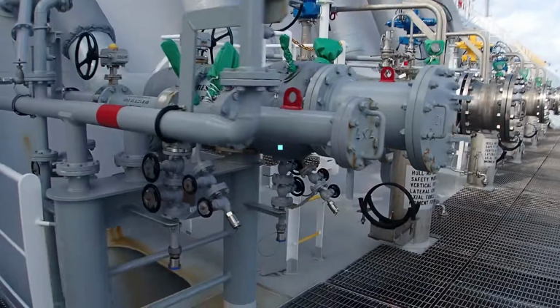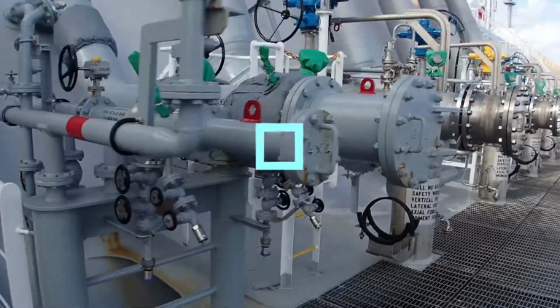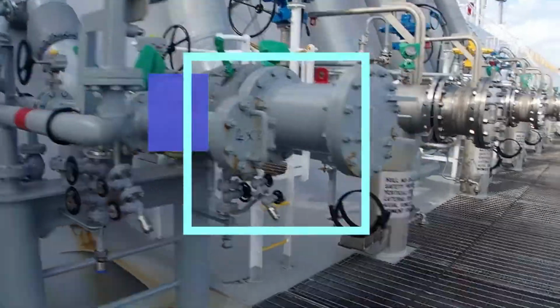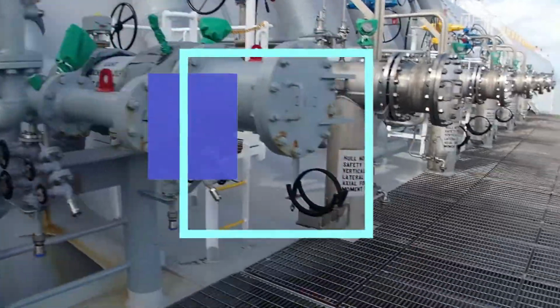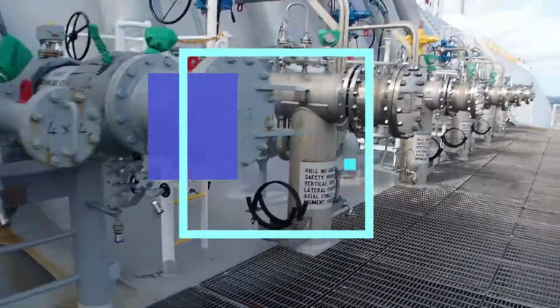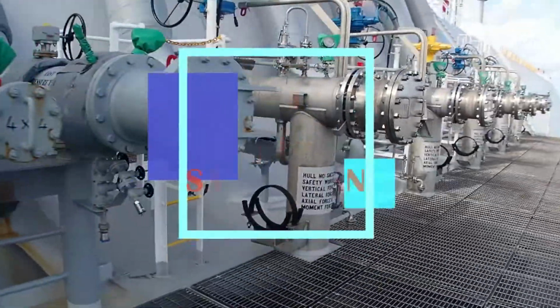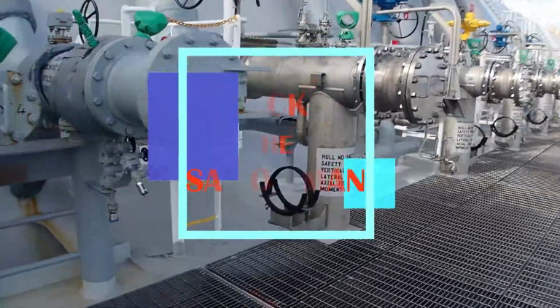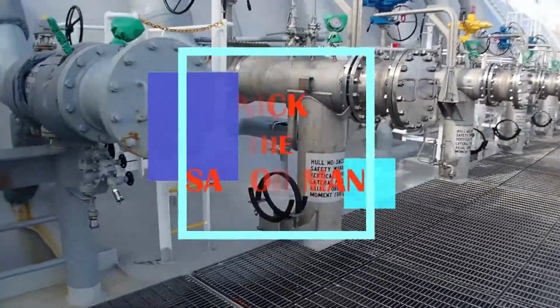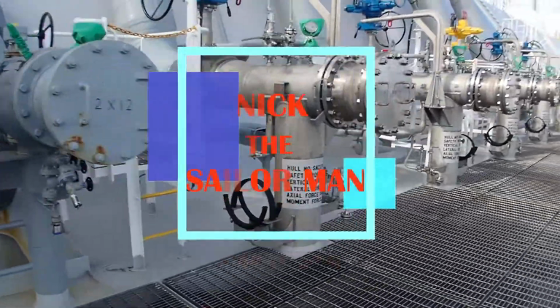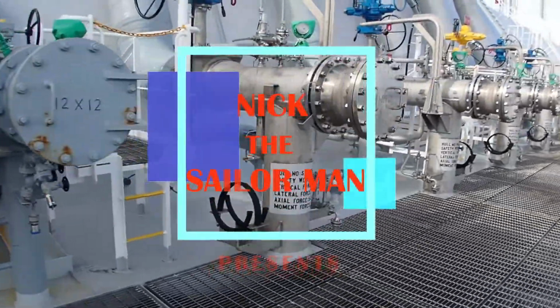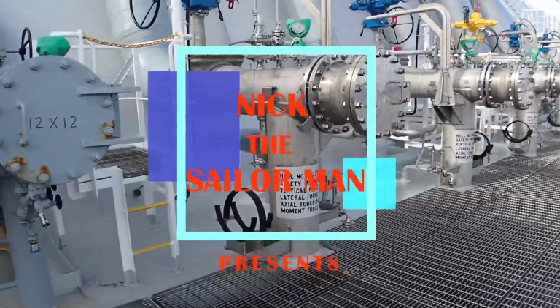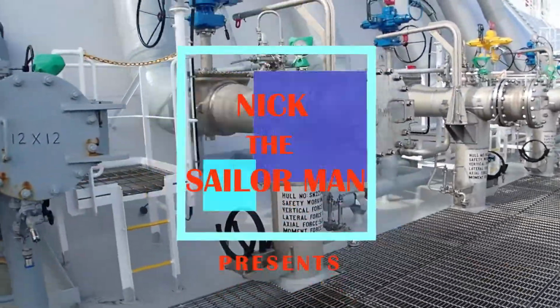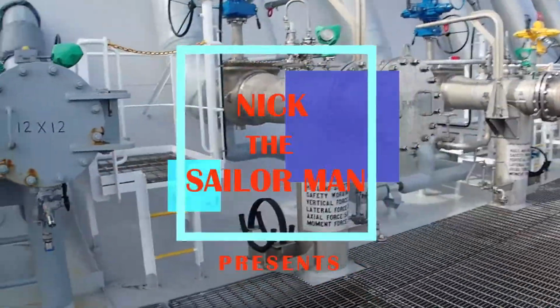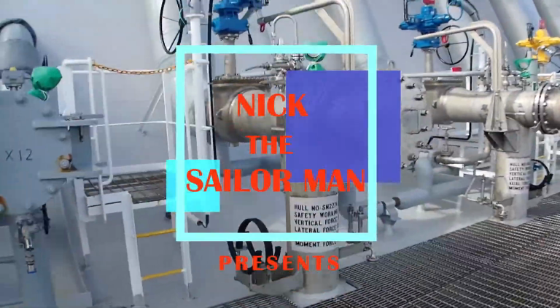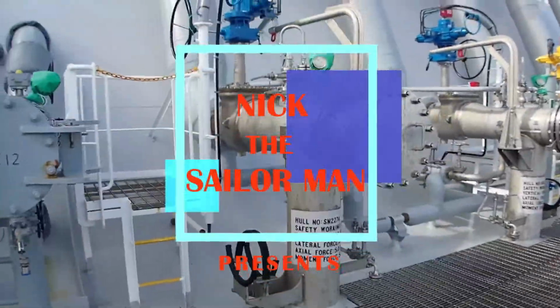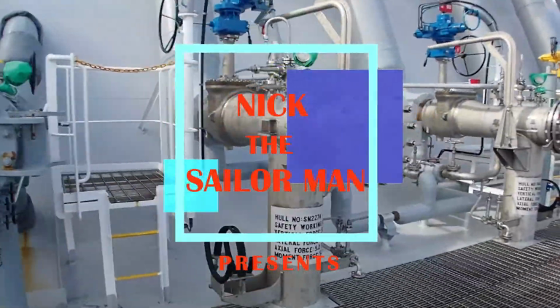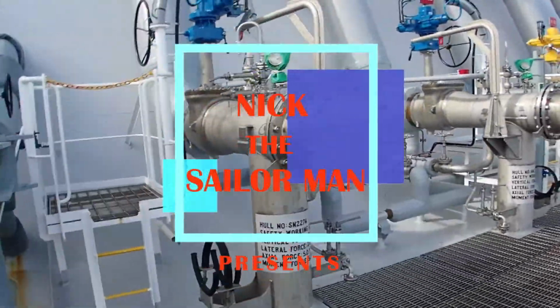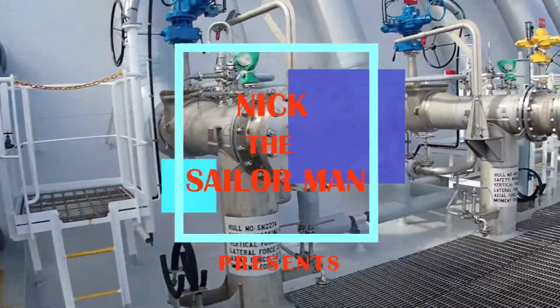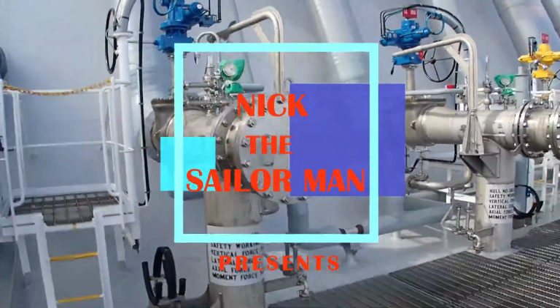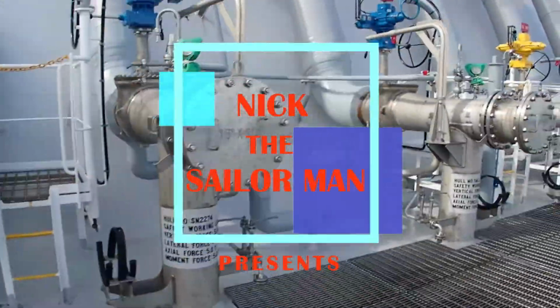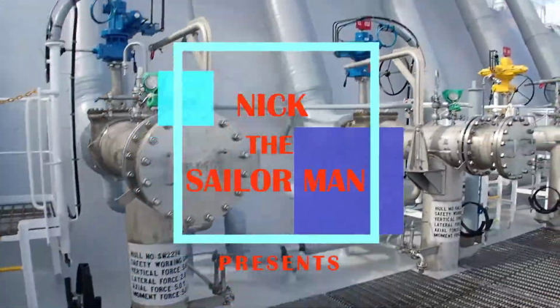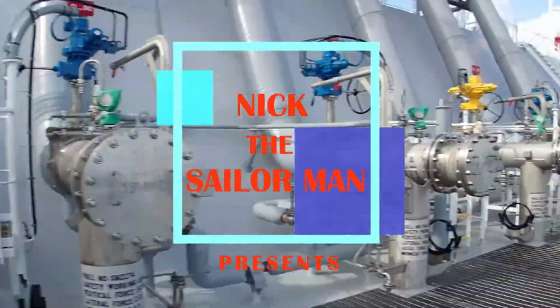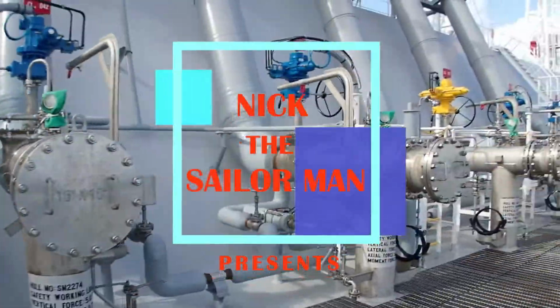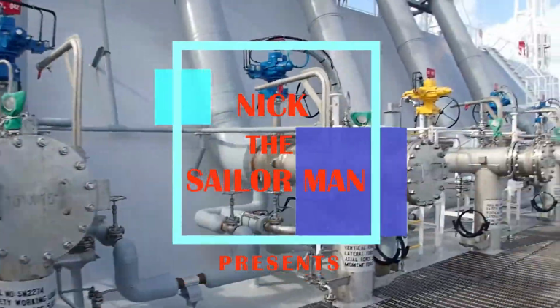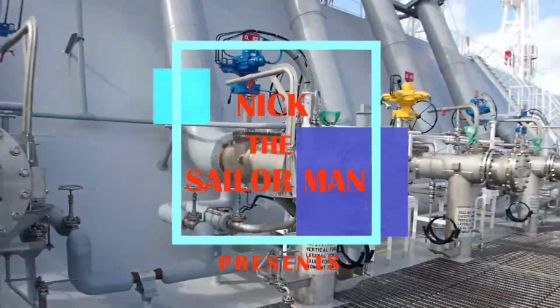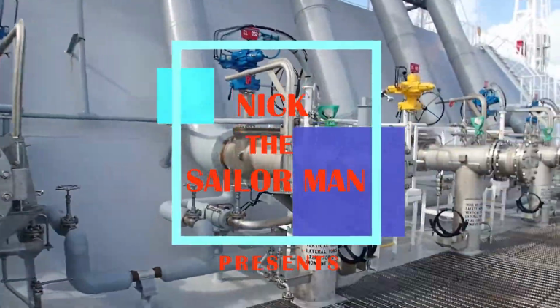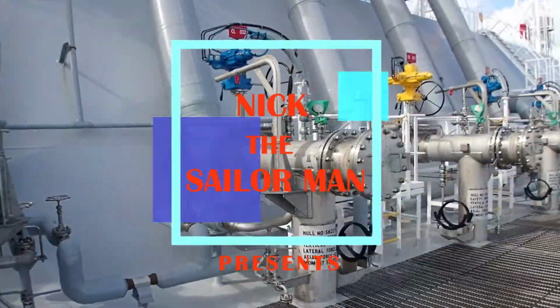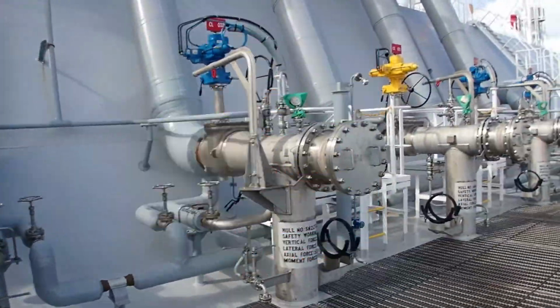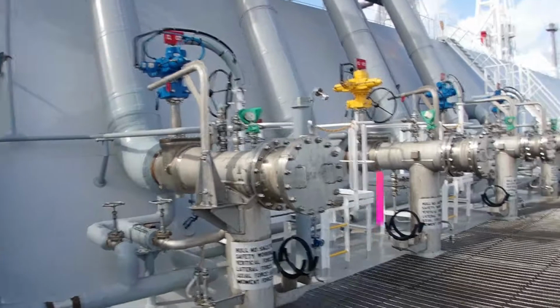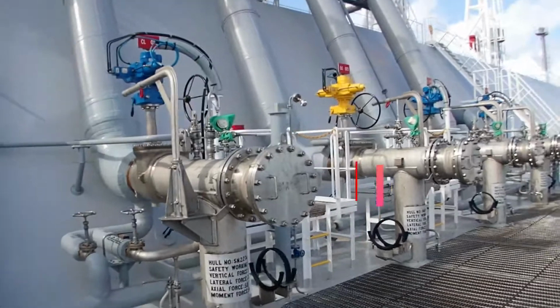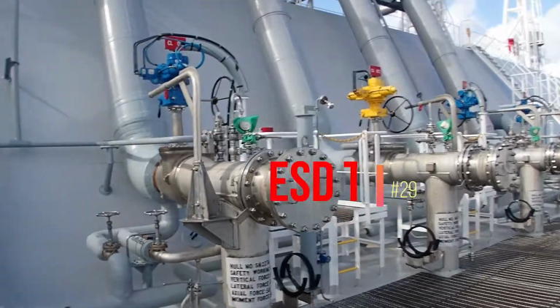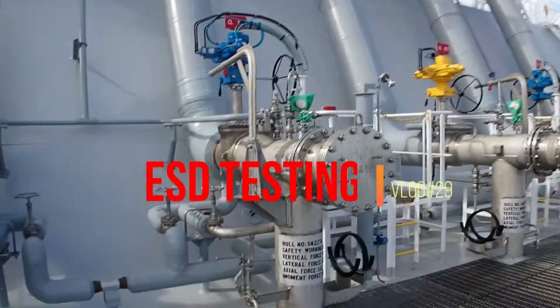Hello guys and welcome to today's episode. Today we'll be testing the ESD system on the manifold.